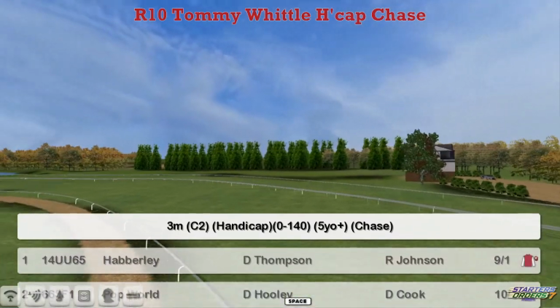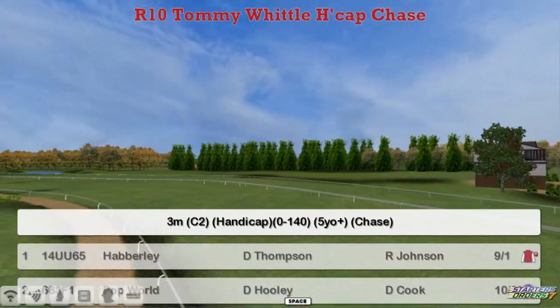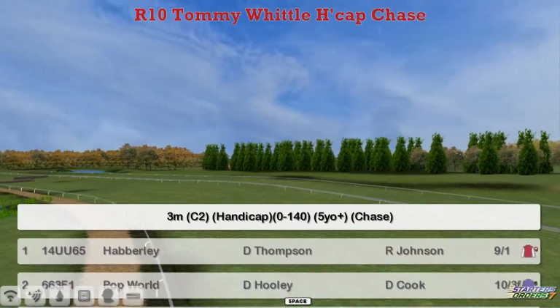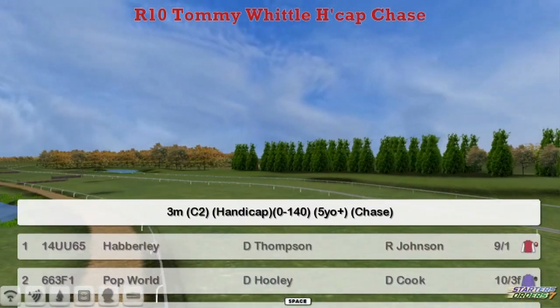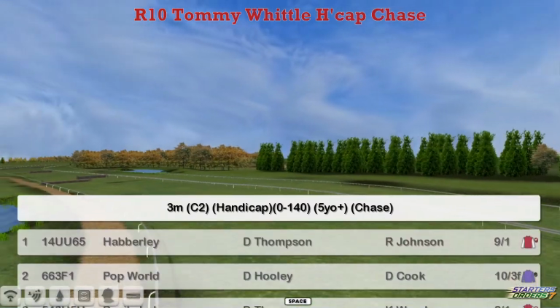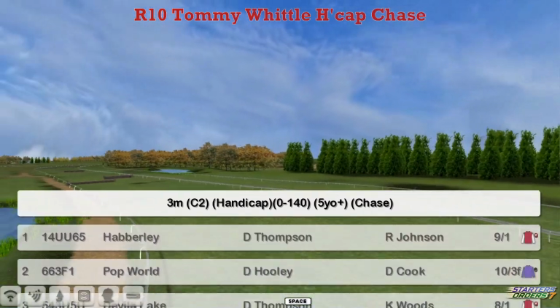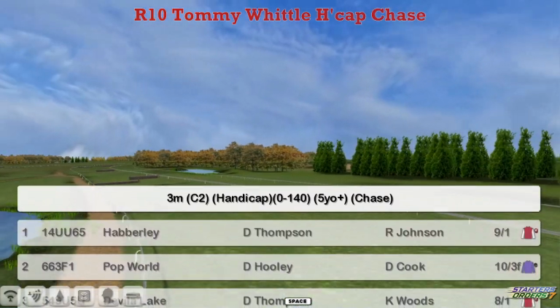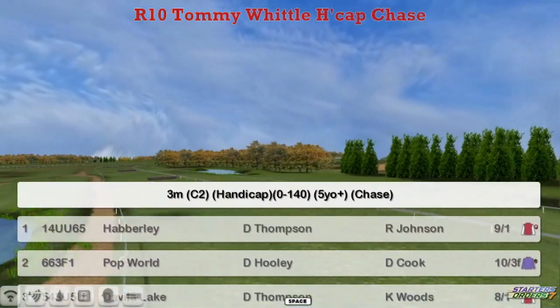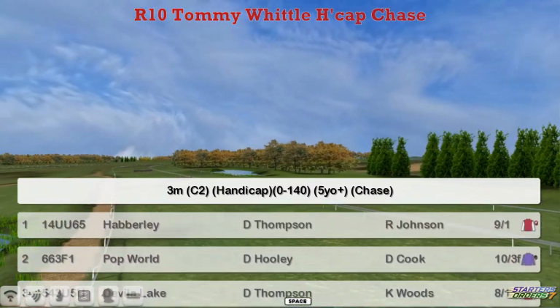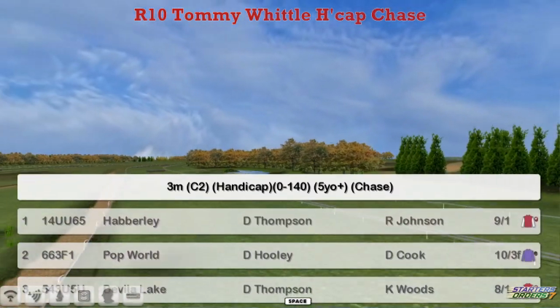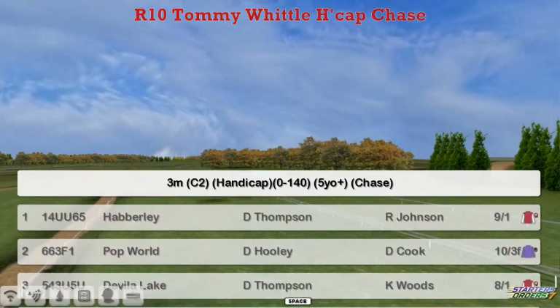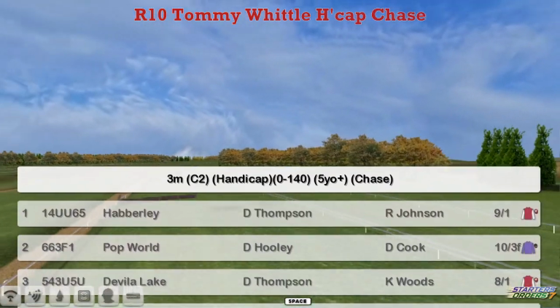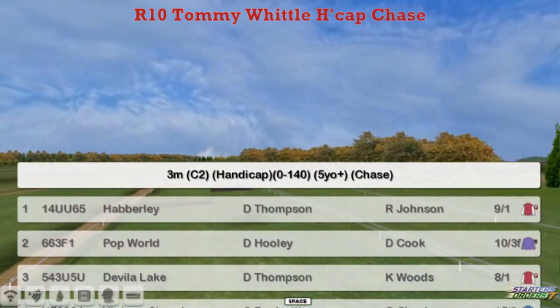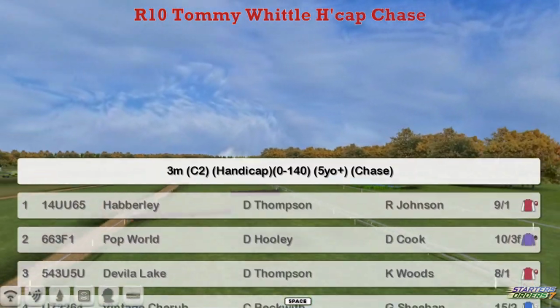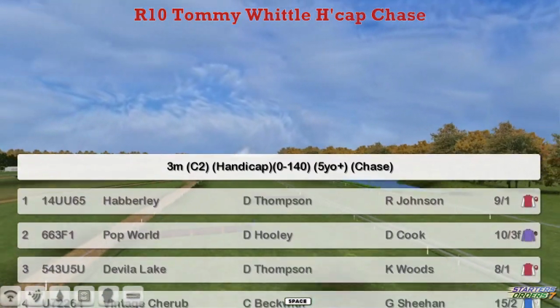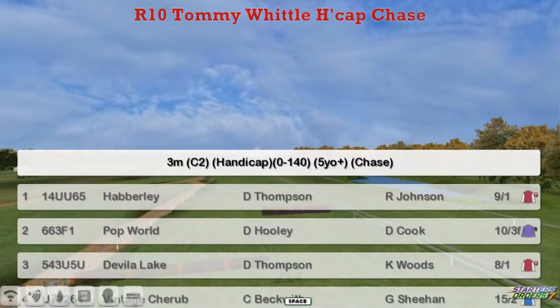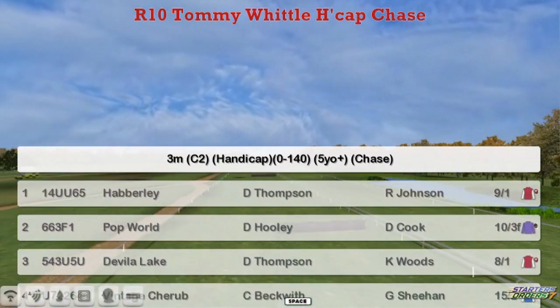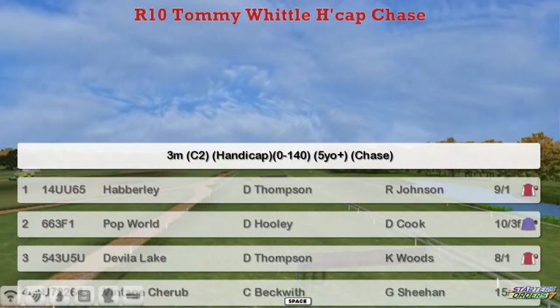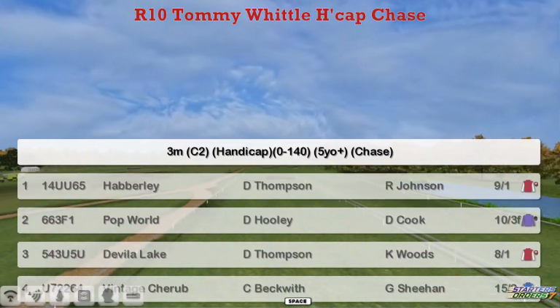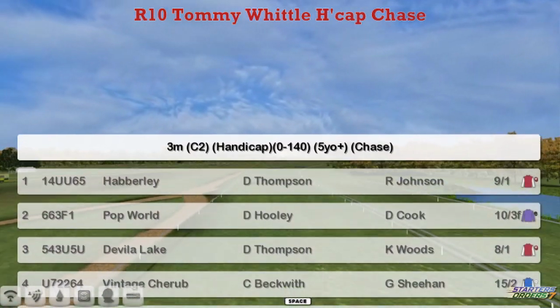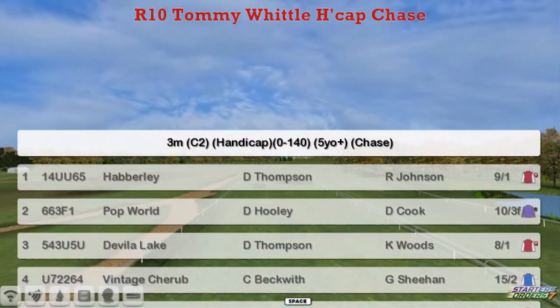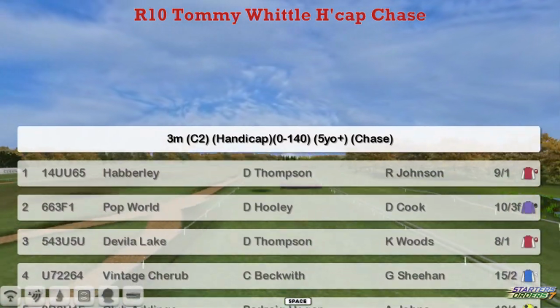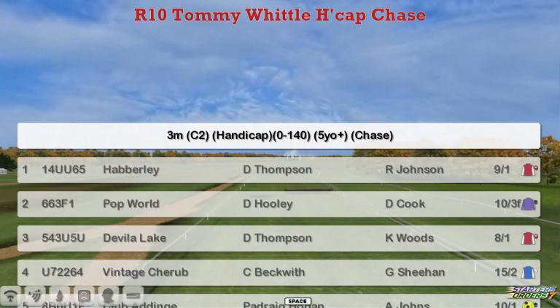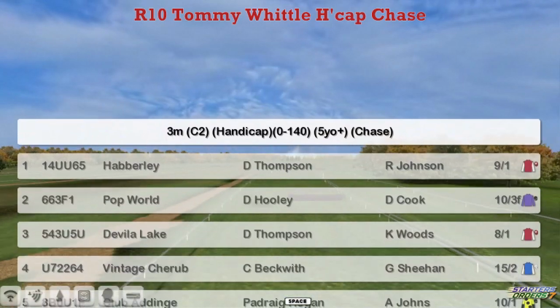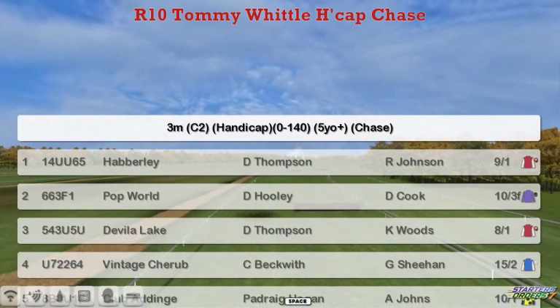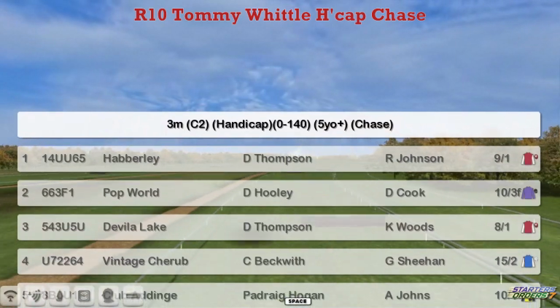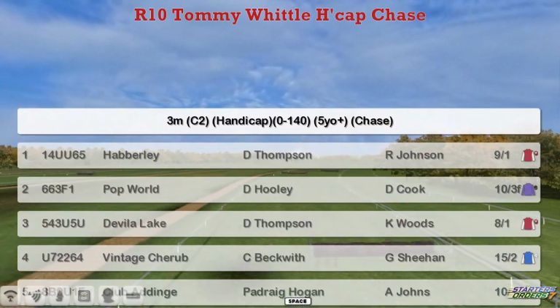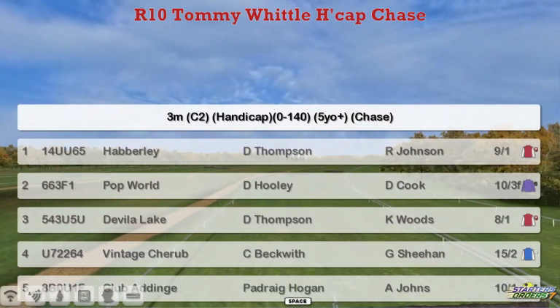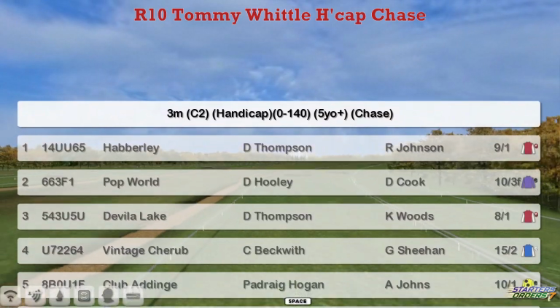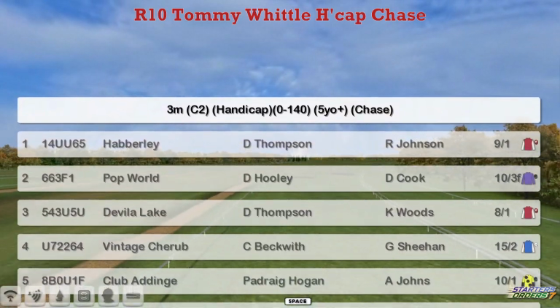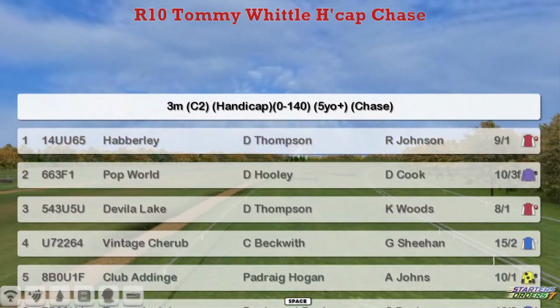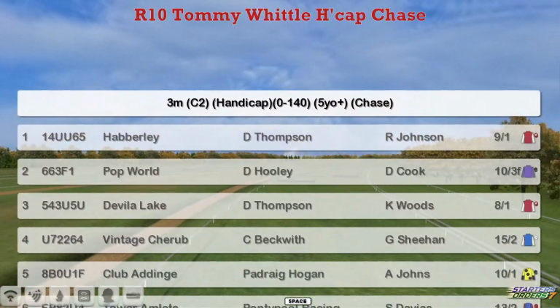Welcome to Kempton and the Tommy Whittle Handicap Chase. Next, three miles, rated 0-140.